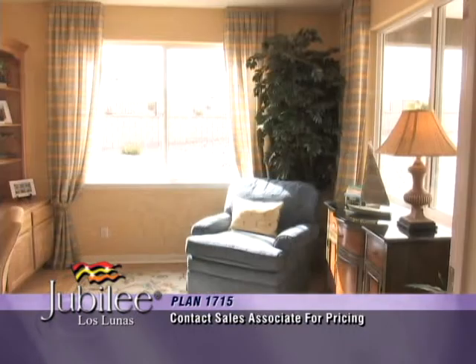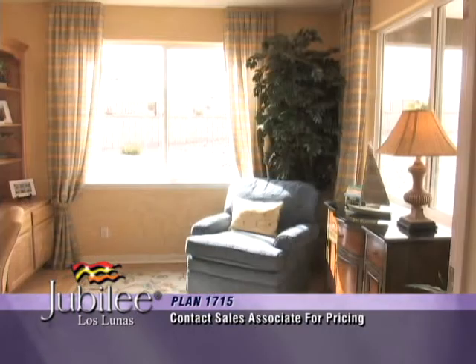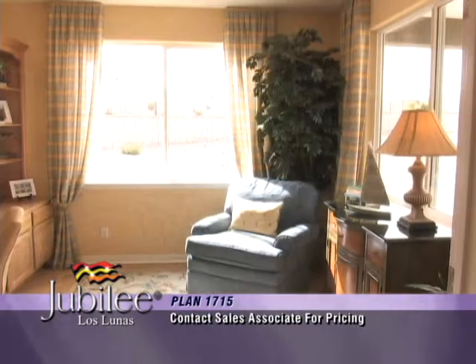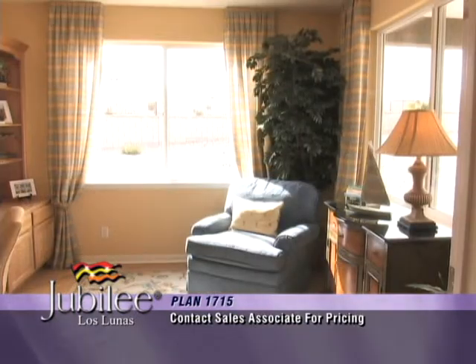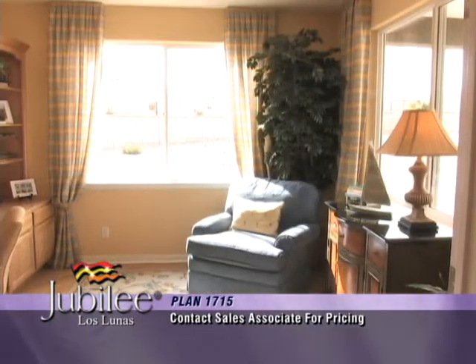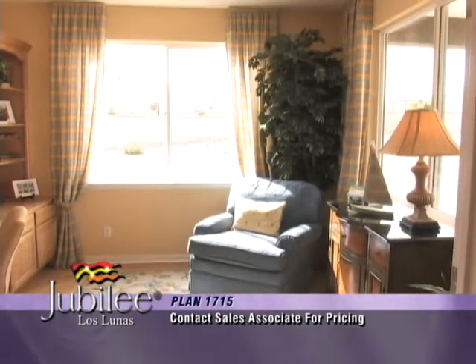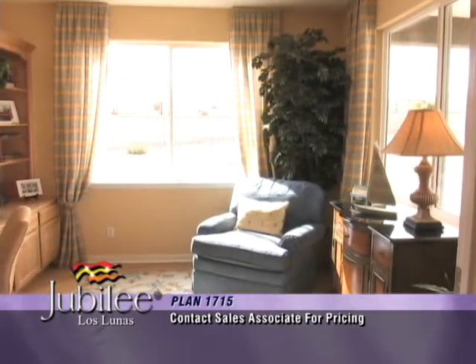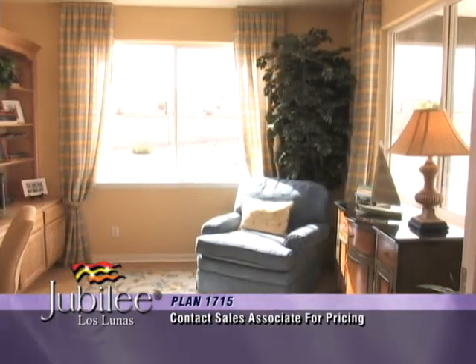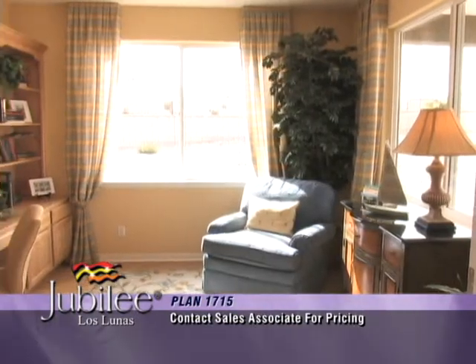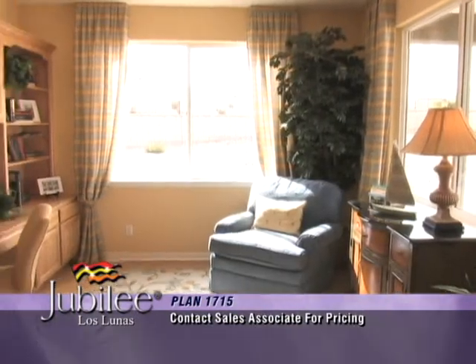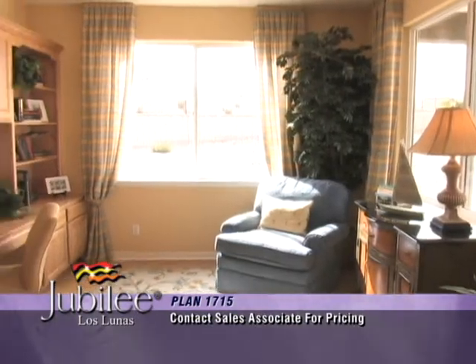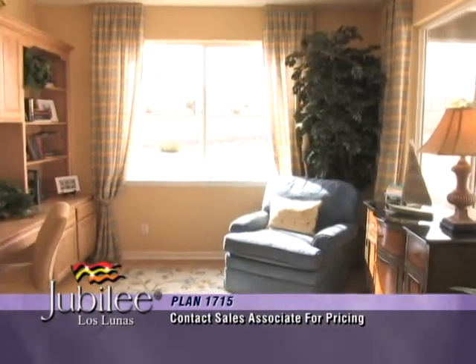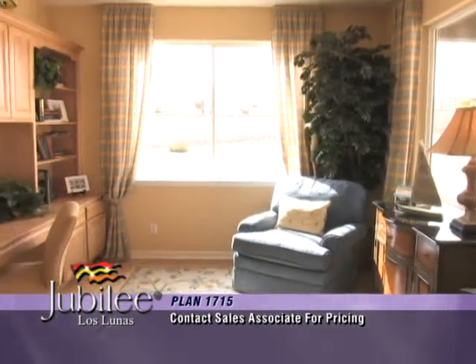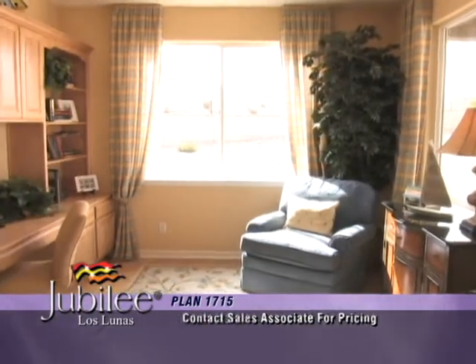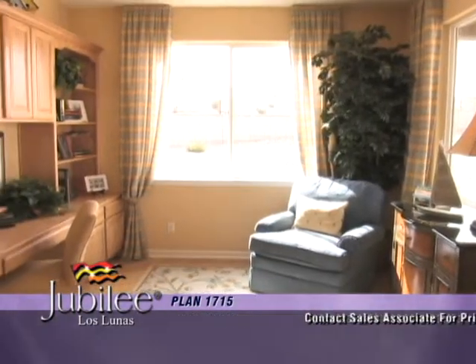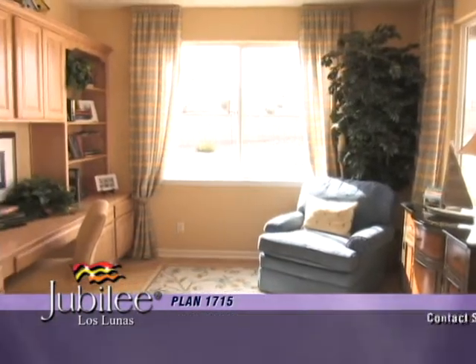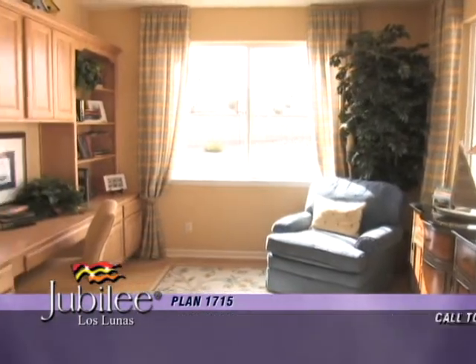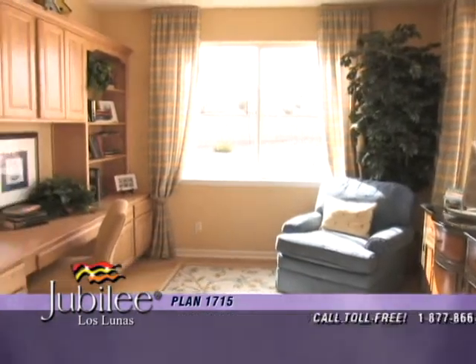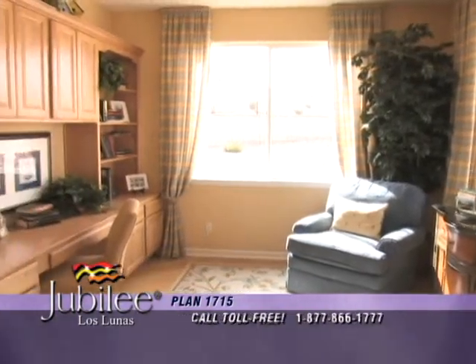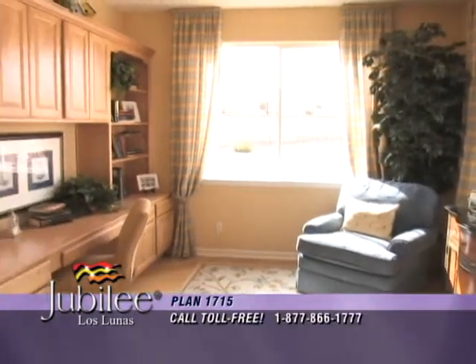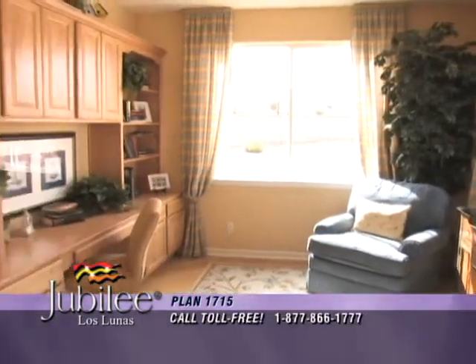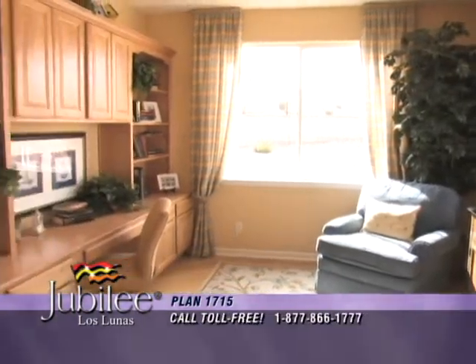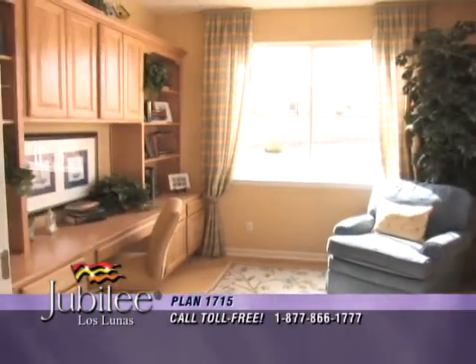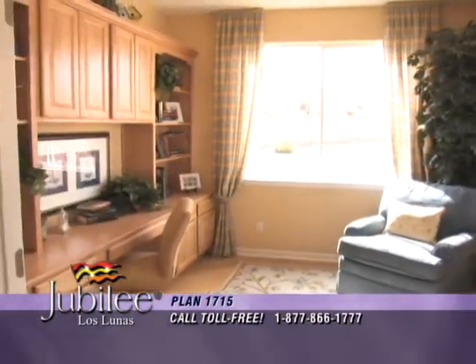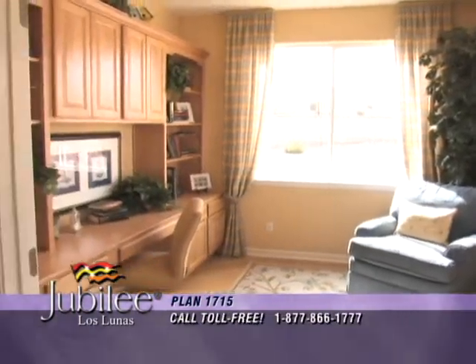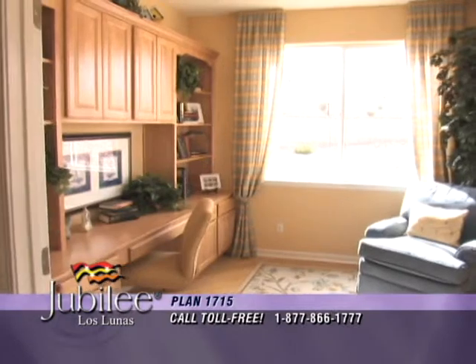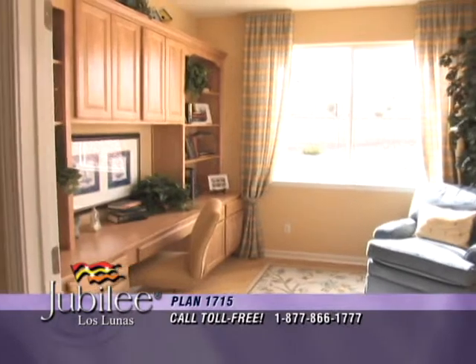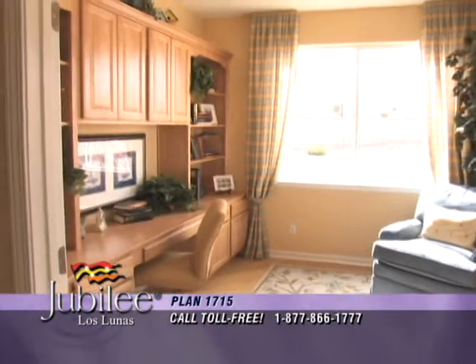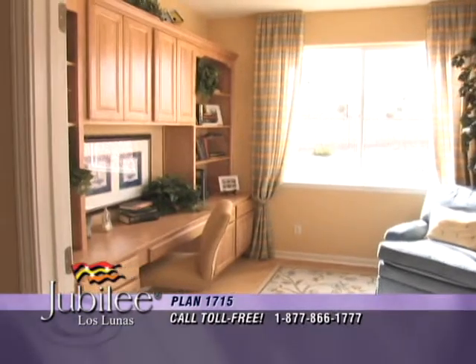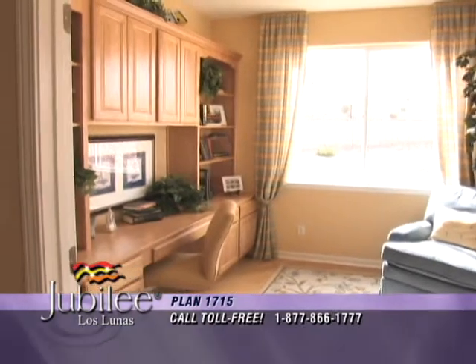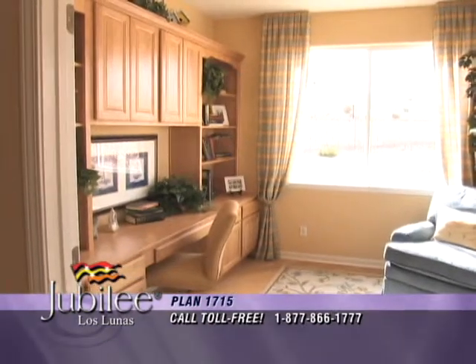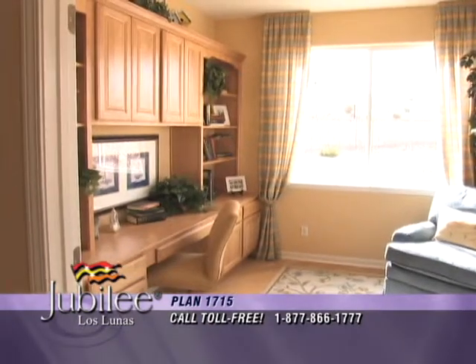Just off the great room you'll find a cozy den, ideal as an office, sewing room, or perhaps an art studio.